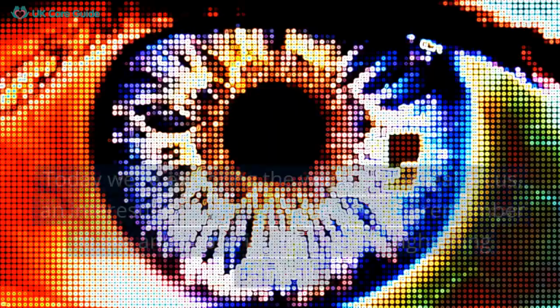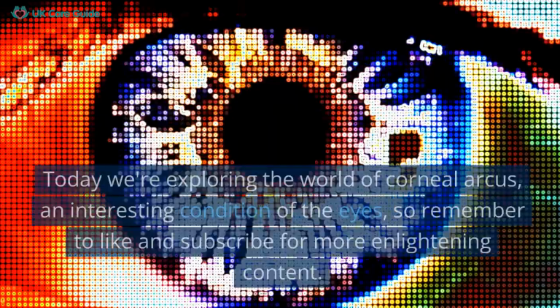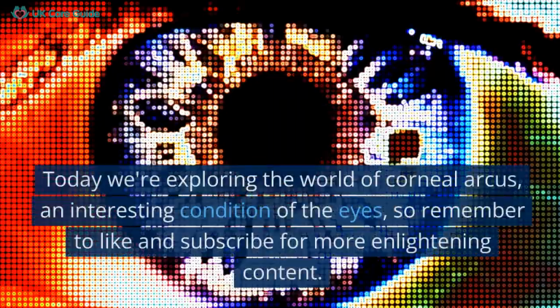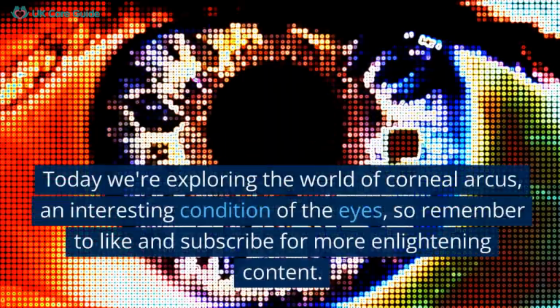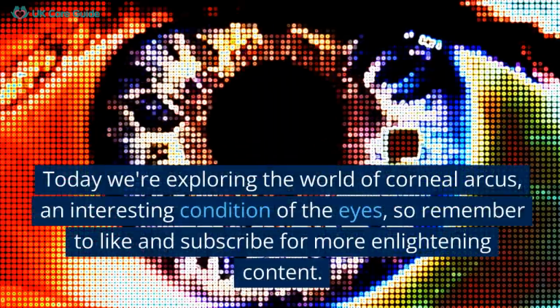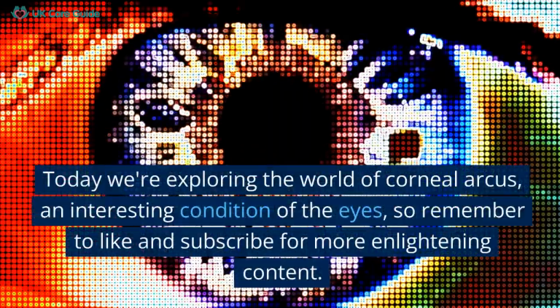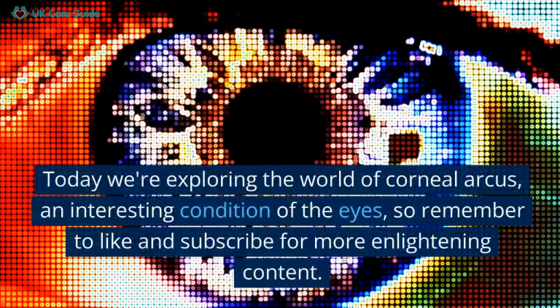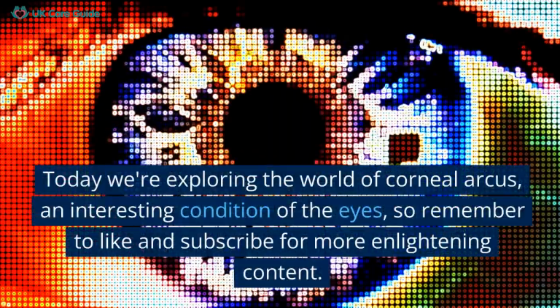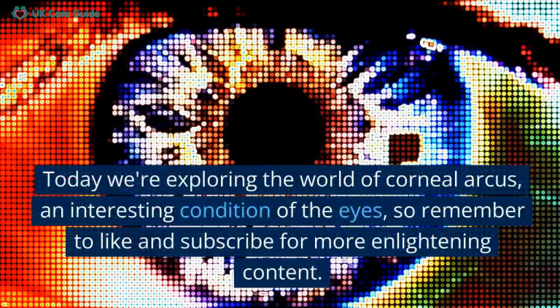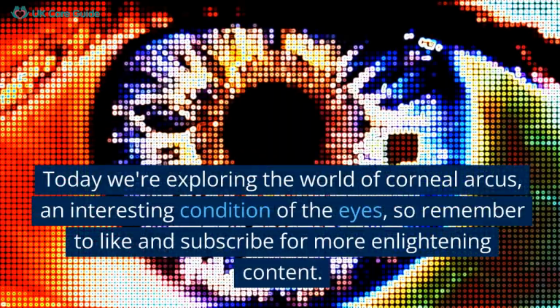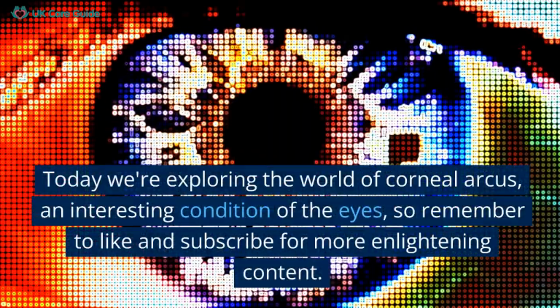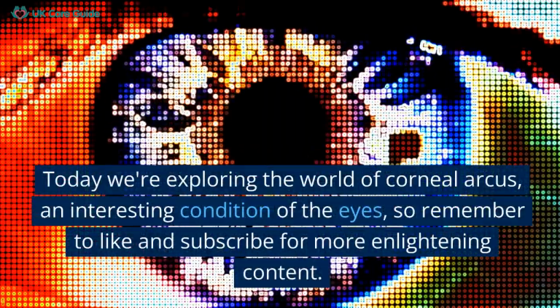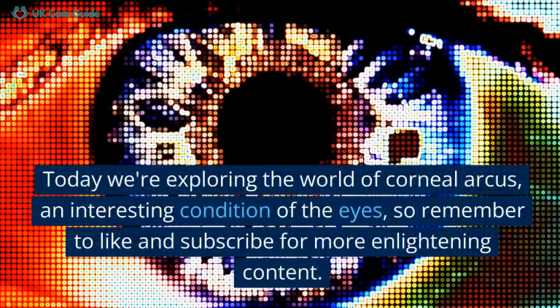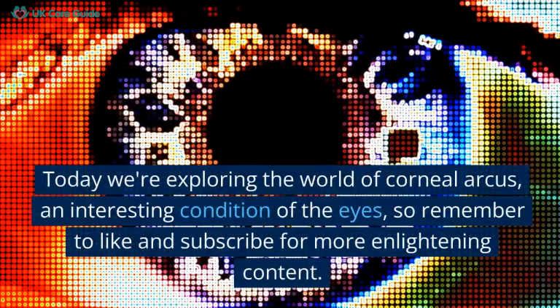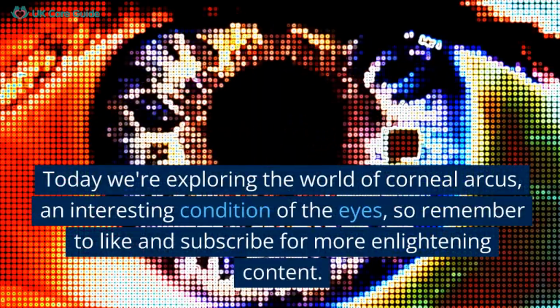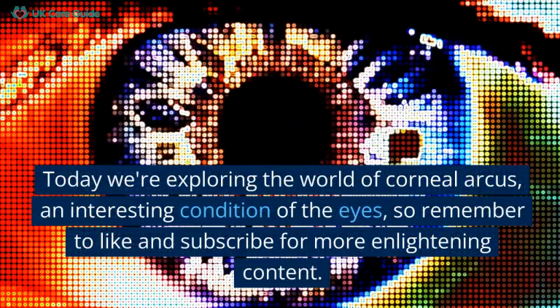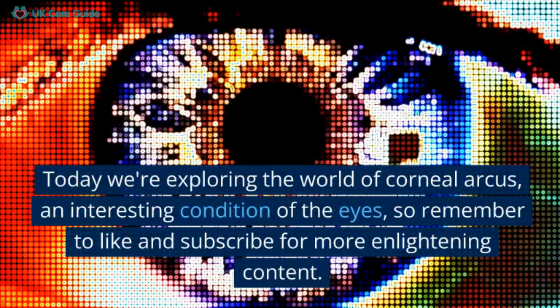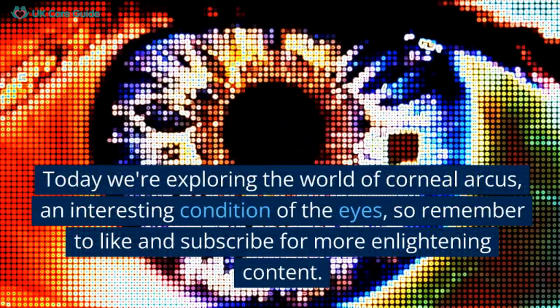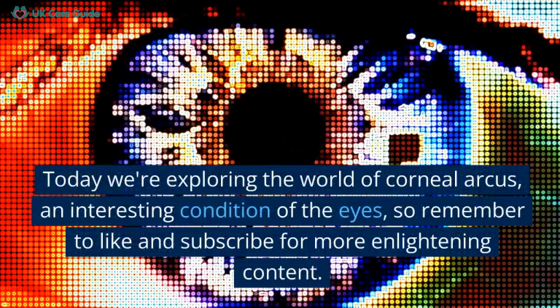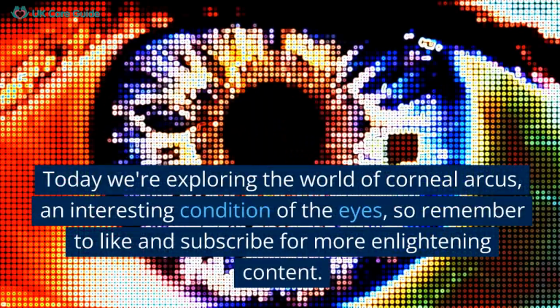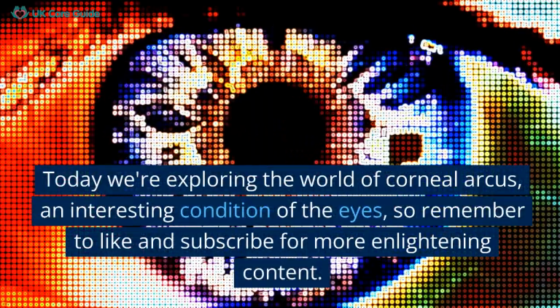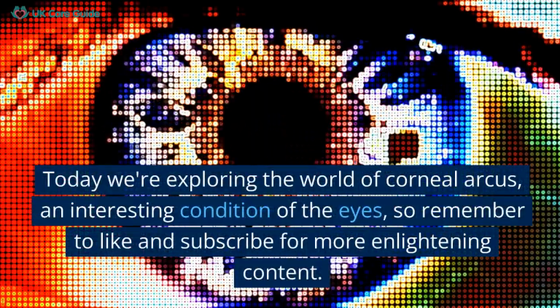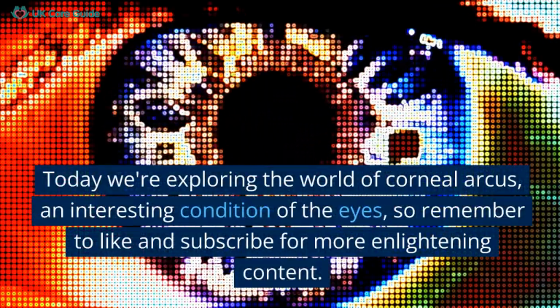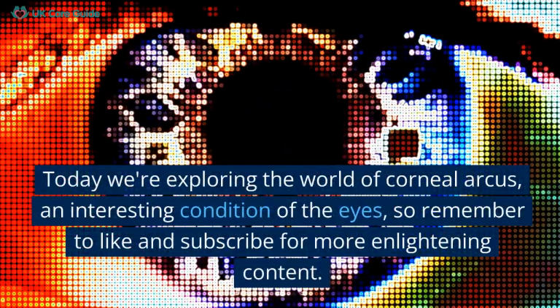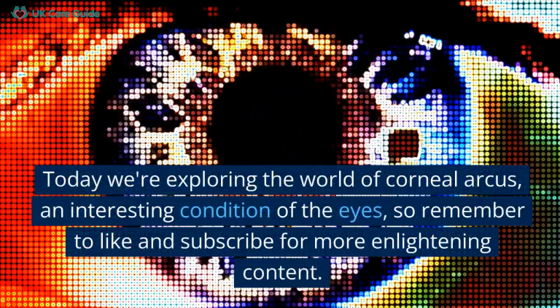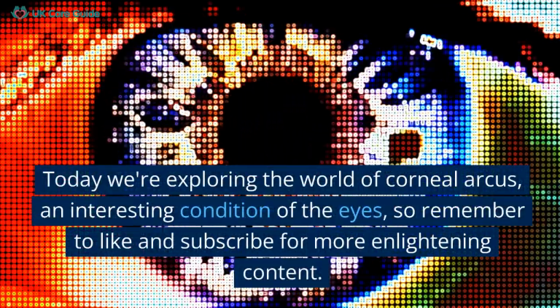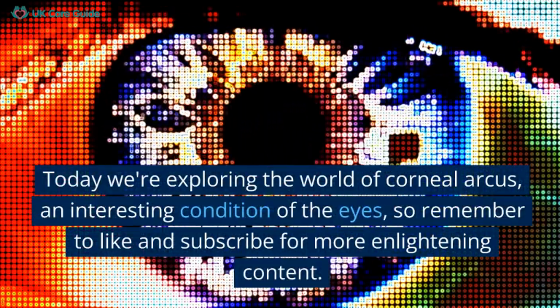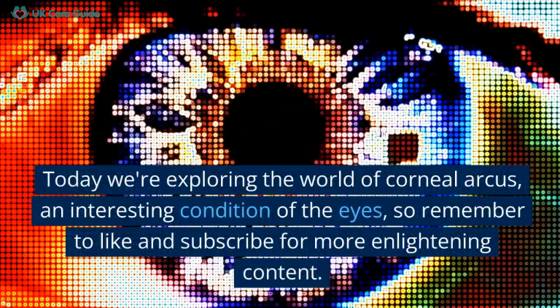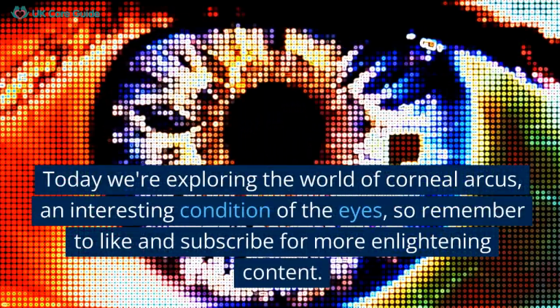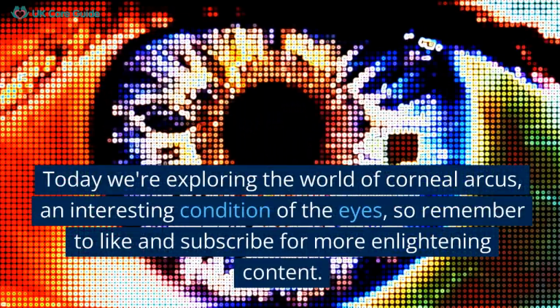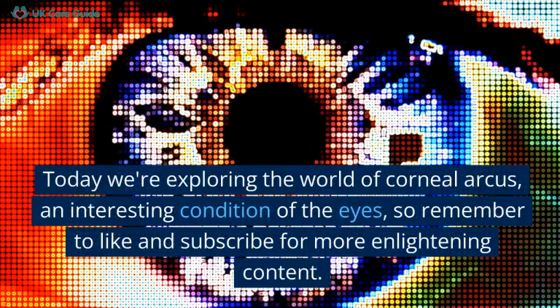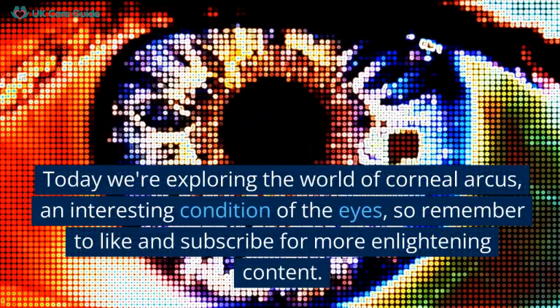Today we're exploring the world of corneal arcus, an interesting condition of the eyes.